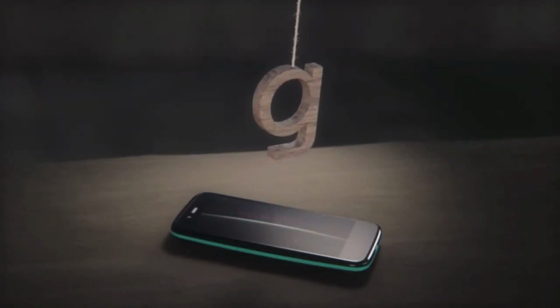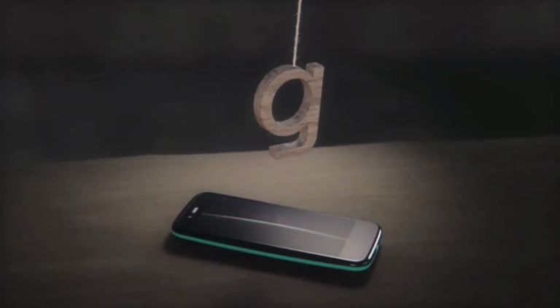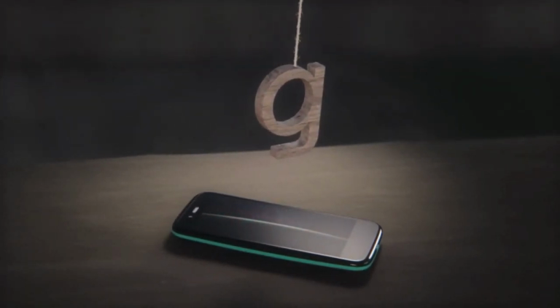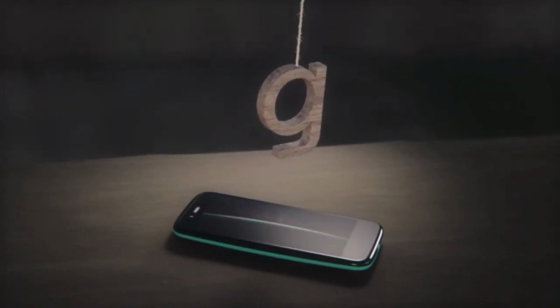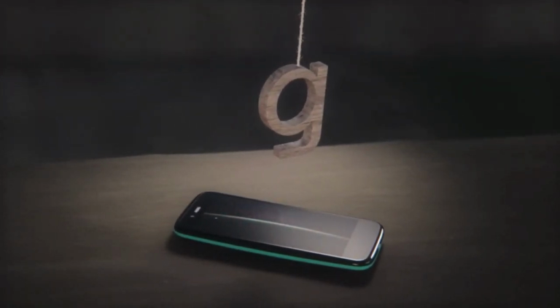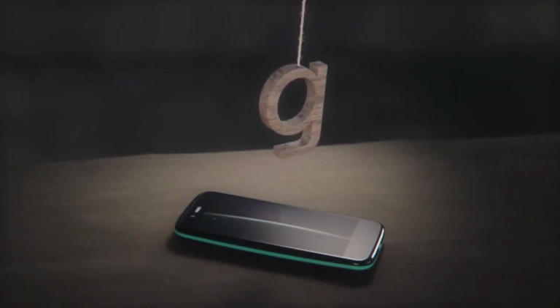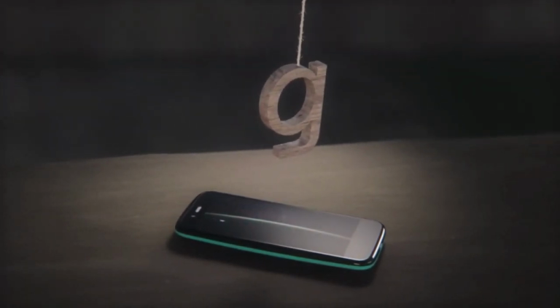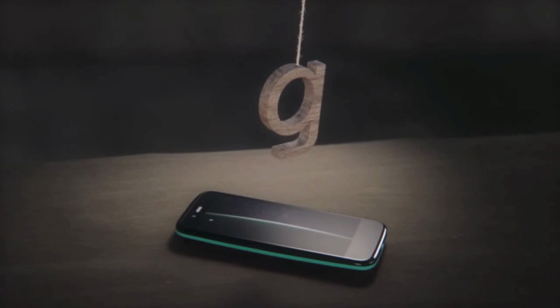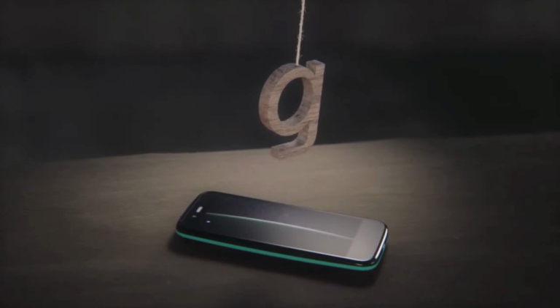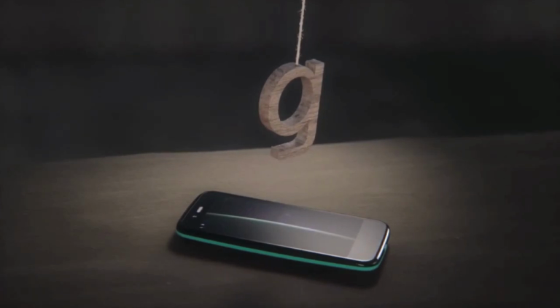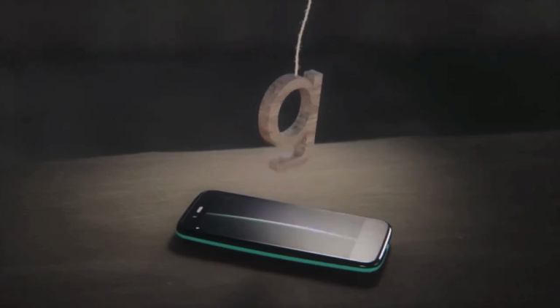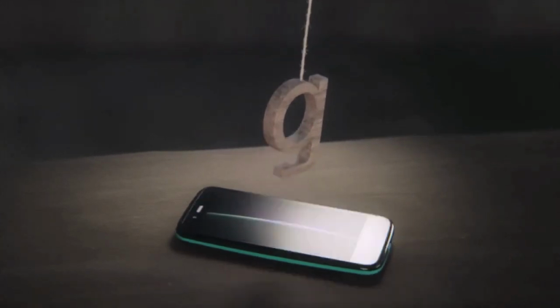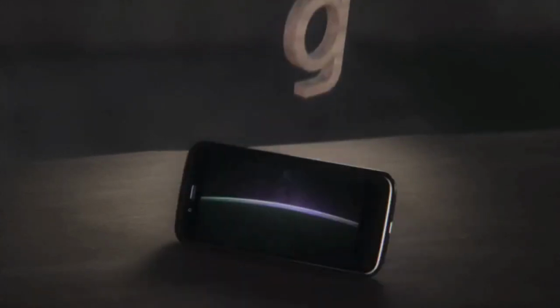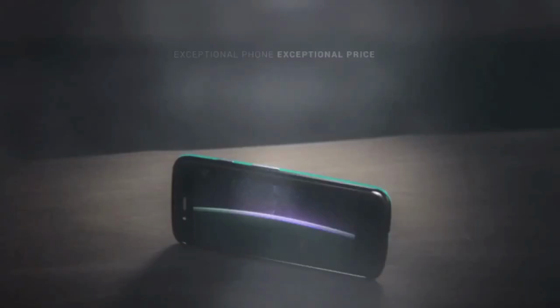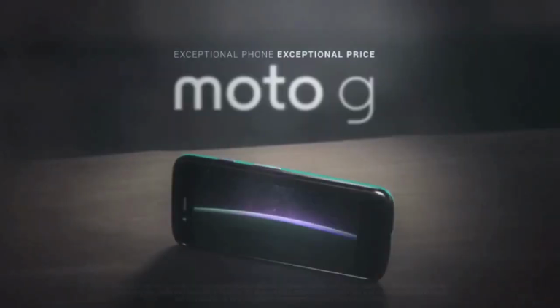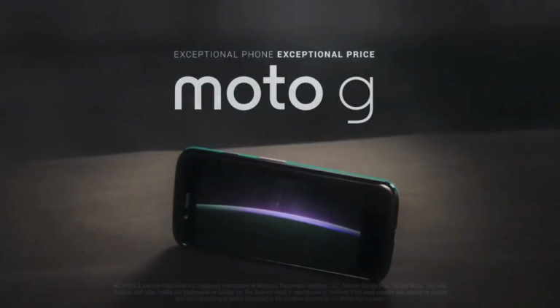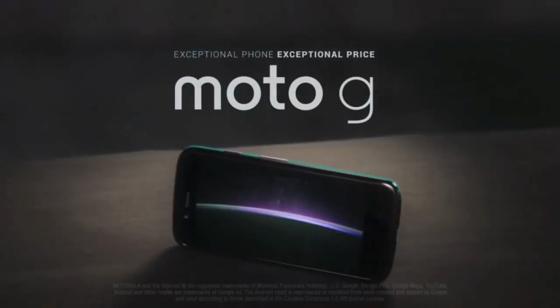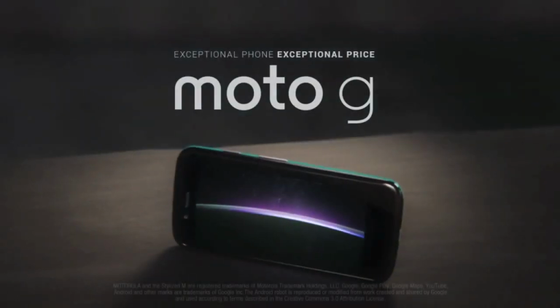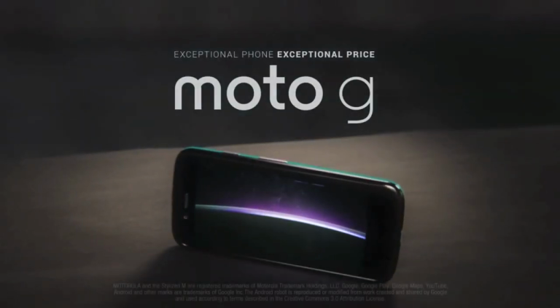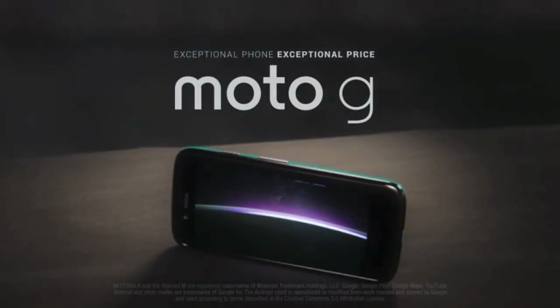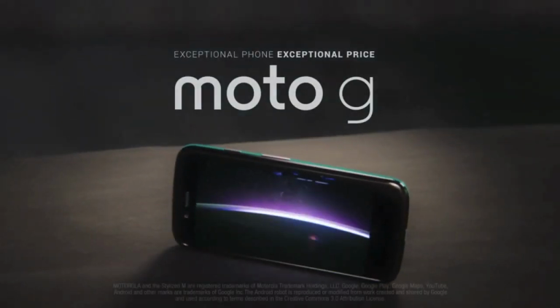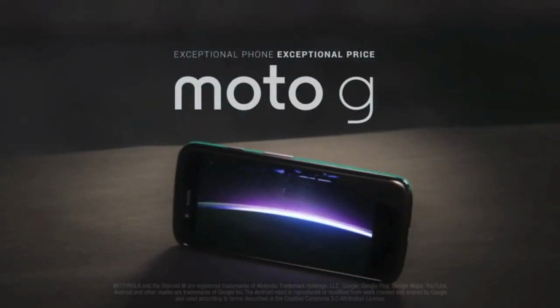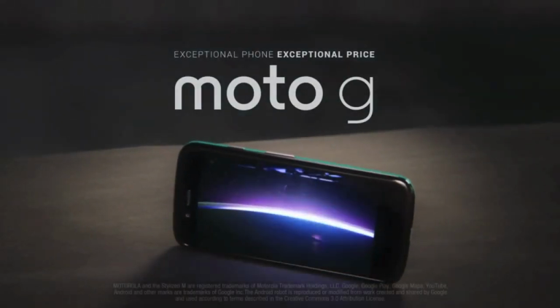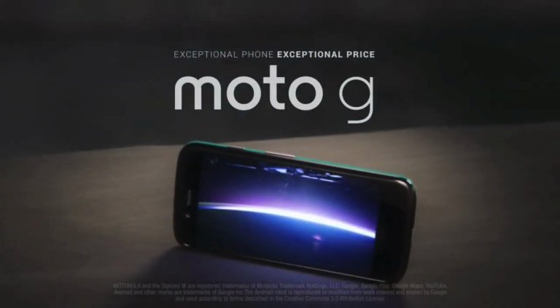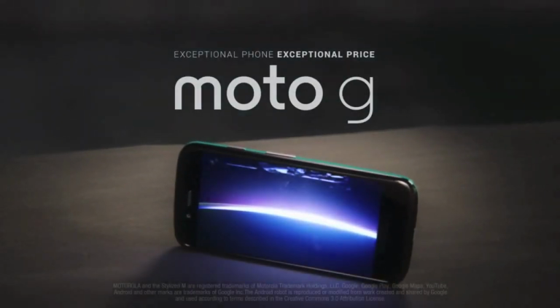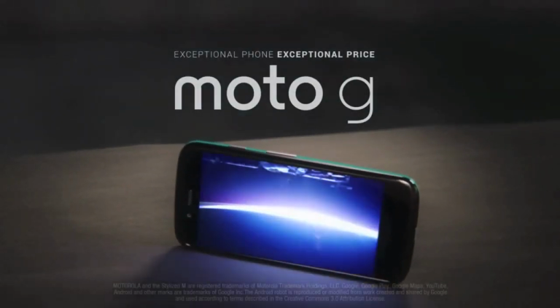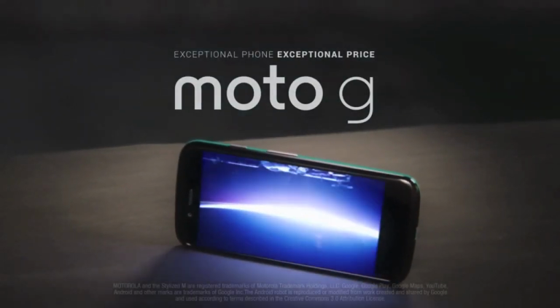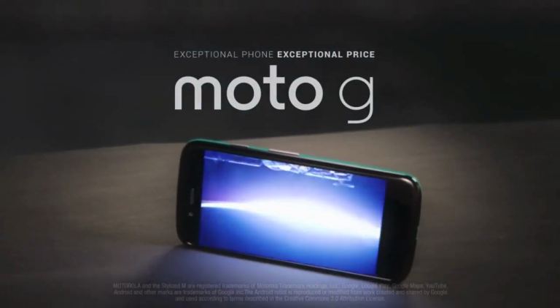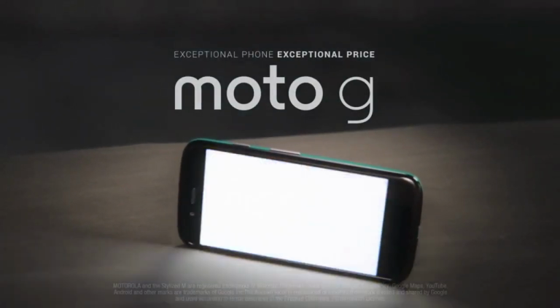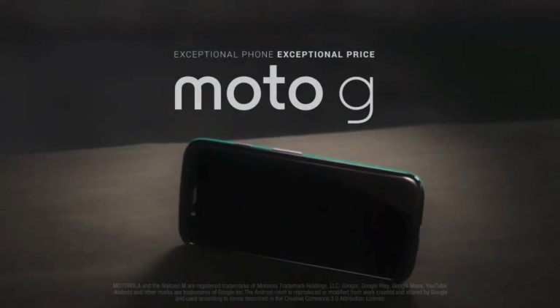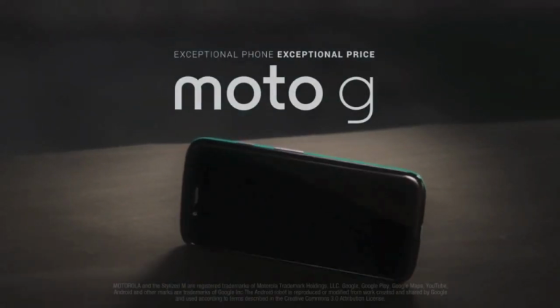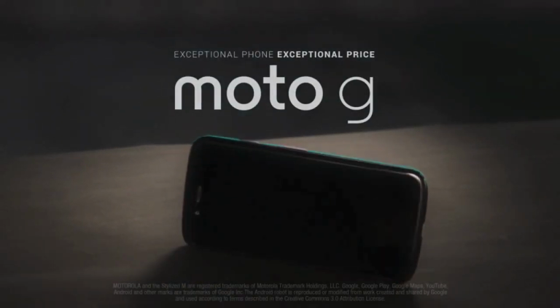Notable, other than the sub-£150 price in the UK, is the use of Nokia-style replaceable coloured back covers.